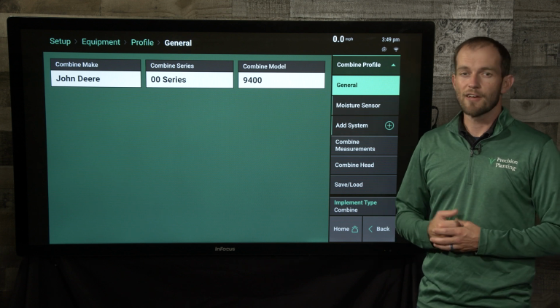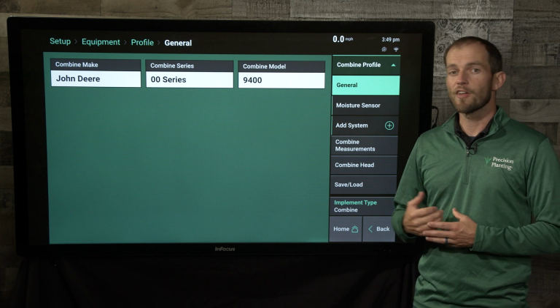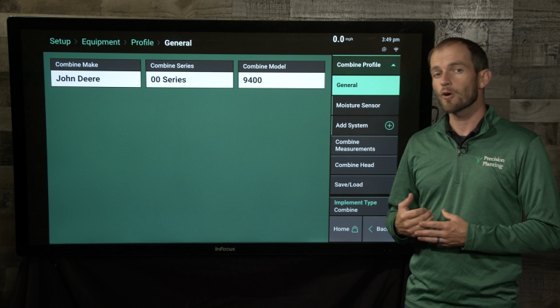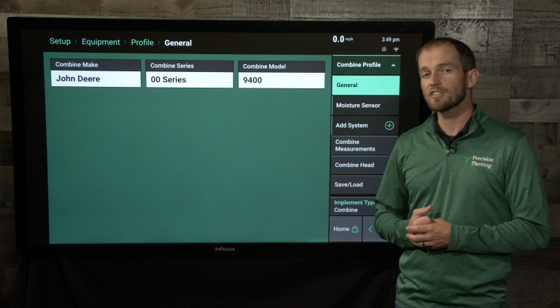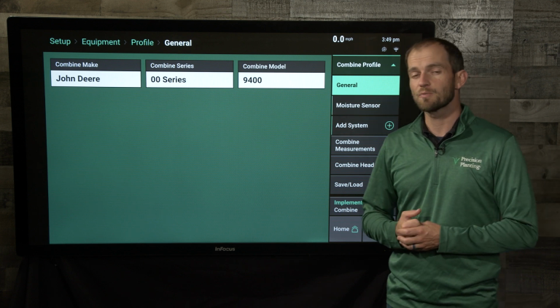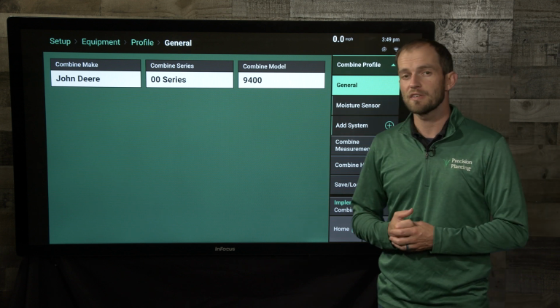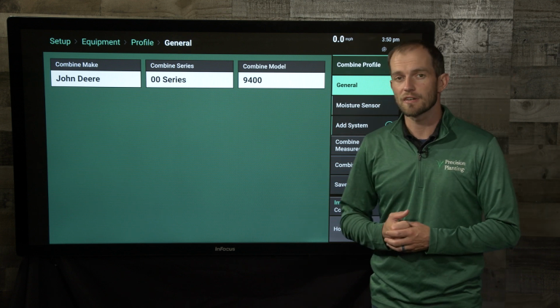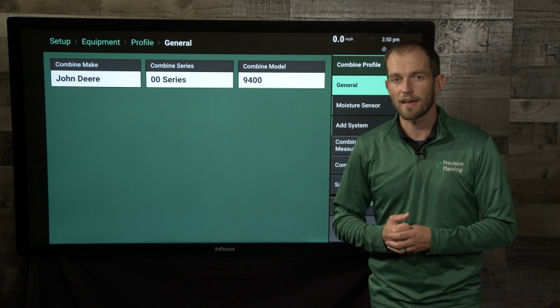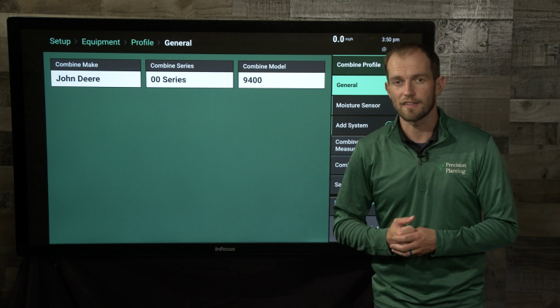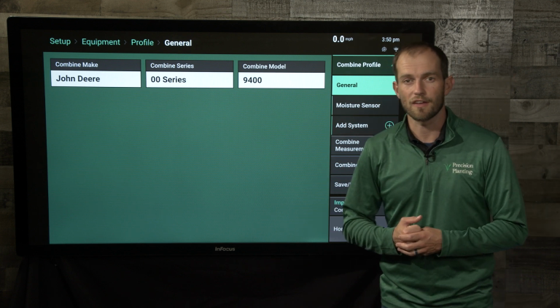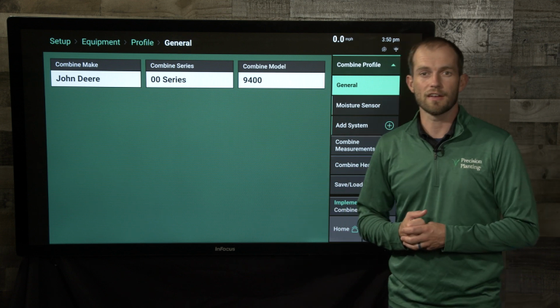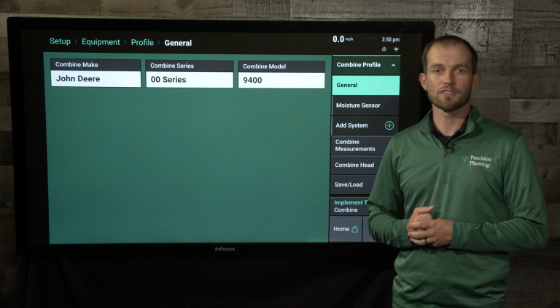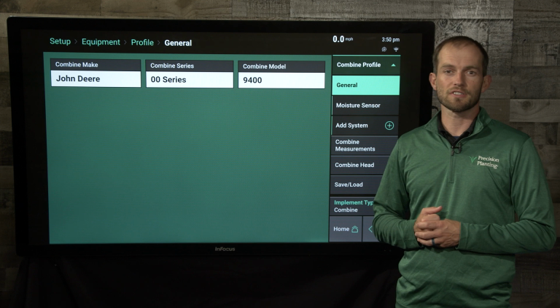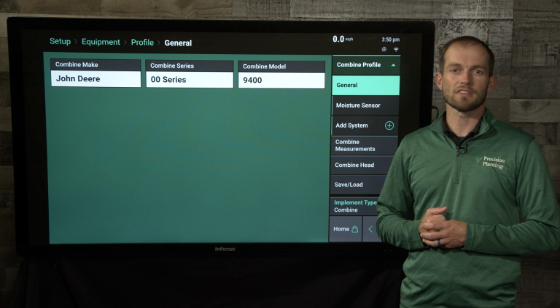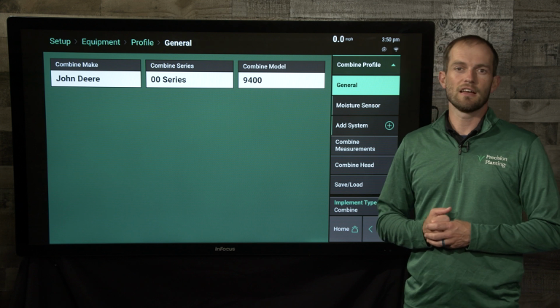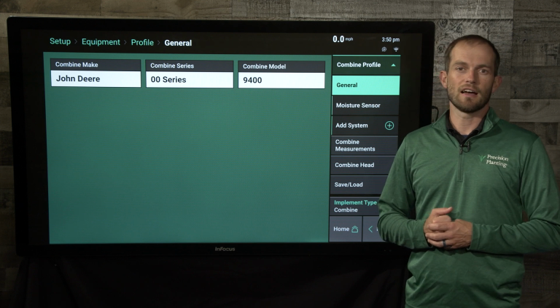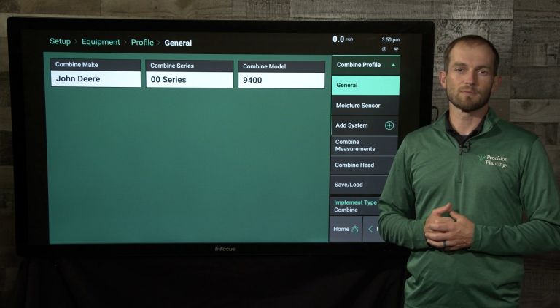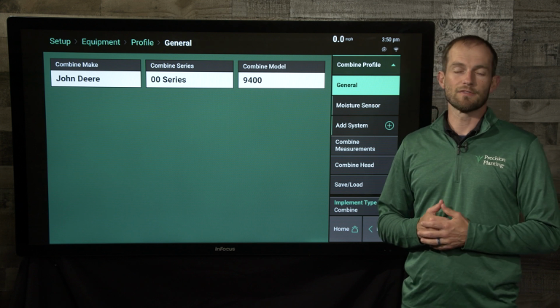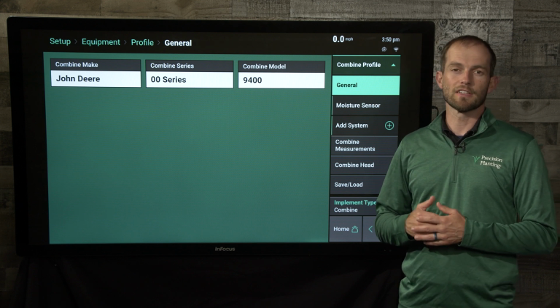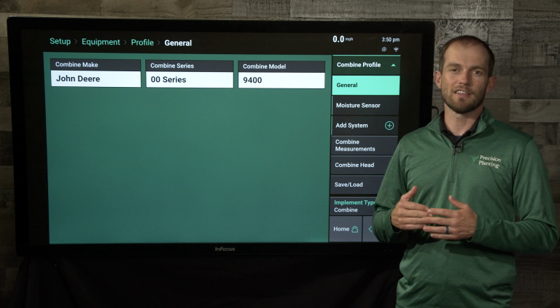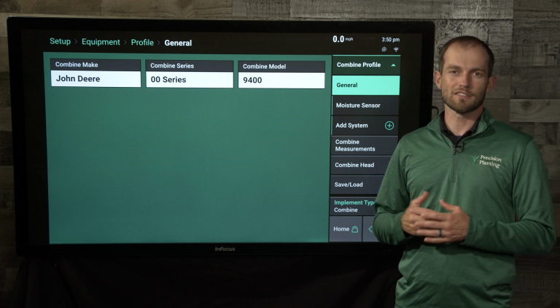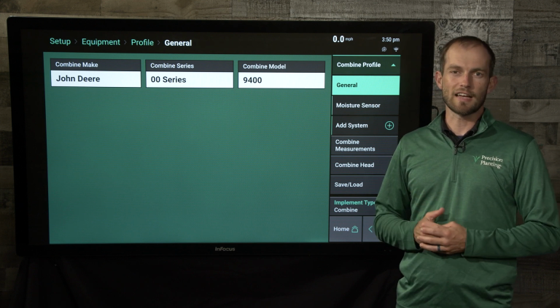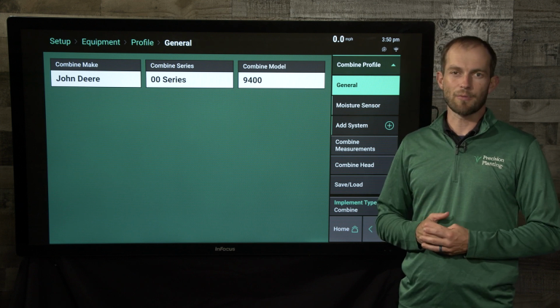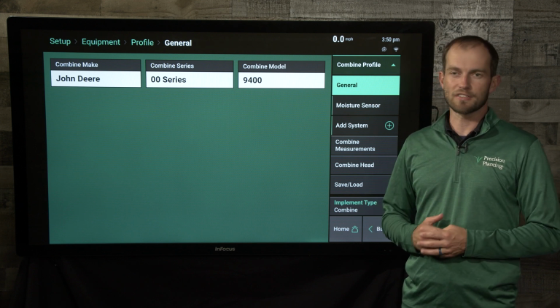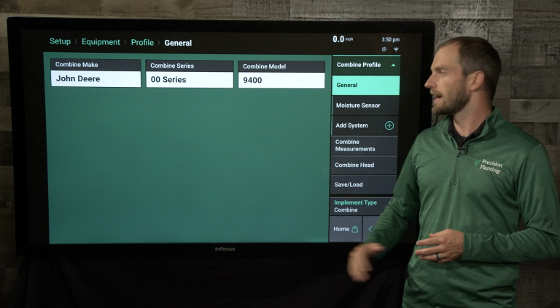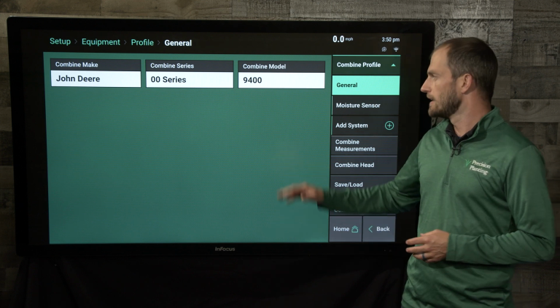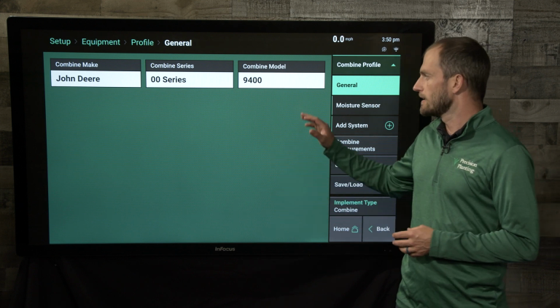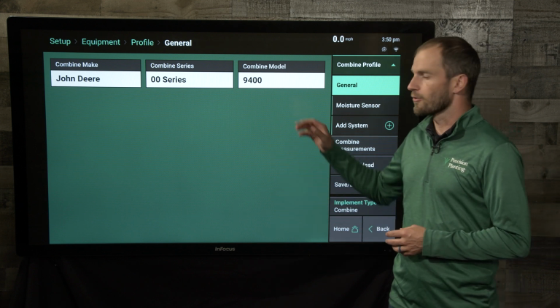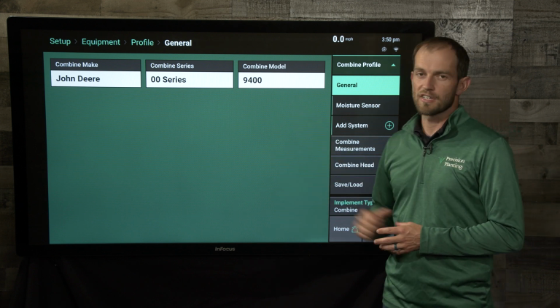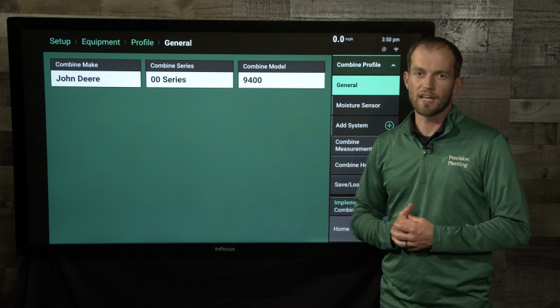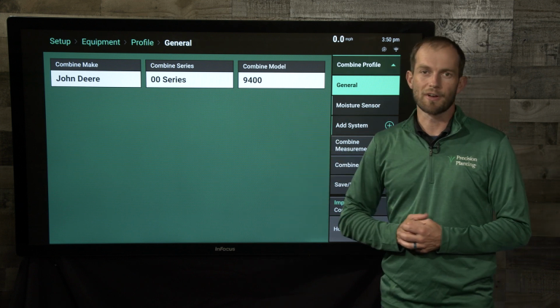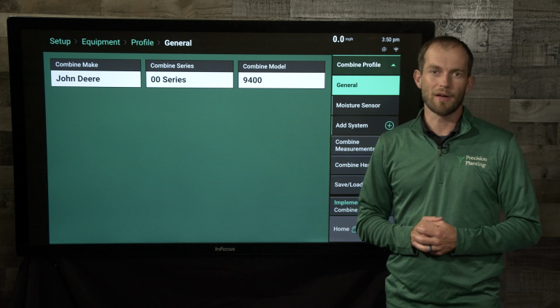If you have any more questions, please look at the online resources, specifically the Yield Sense Operator's Guide for setting up your combine.